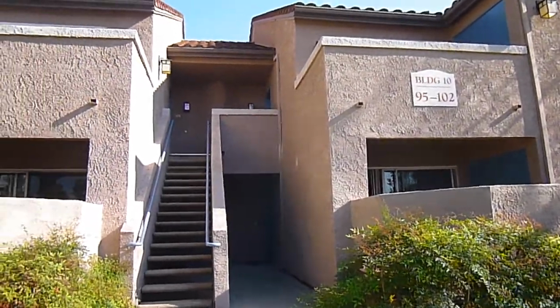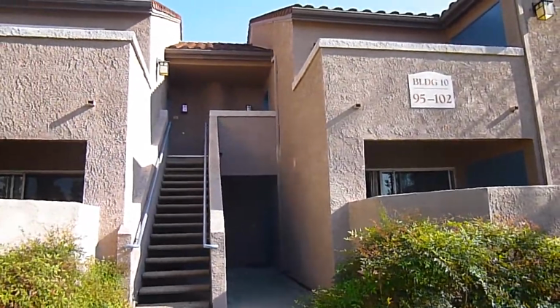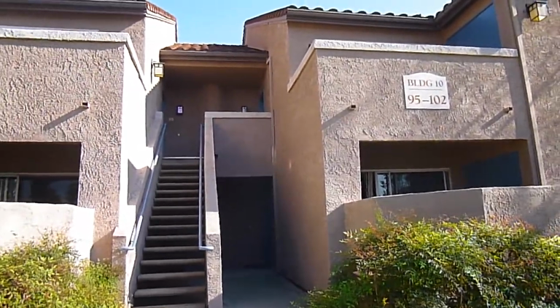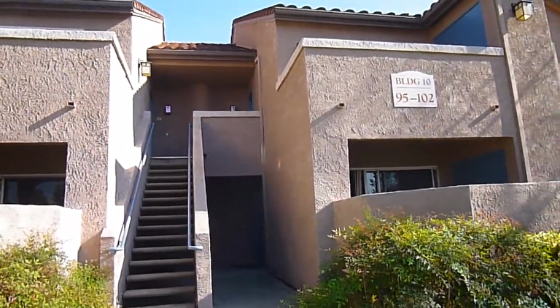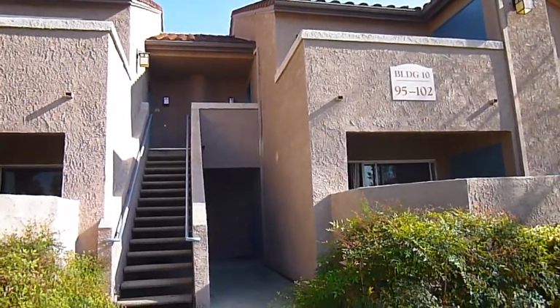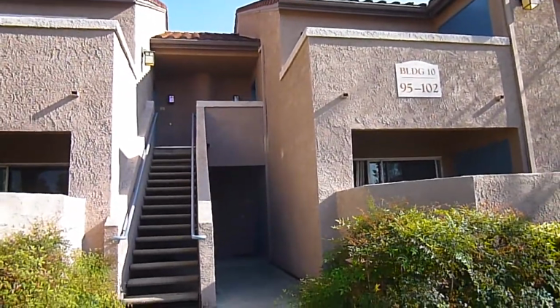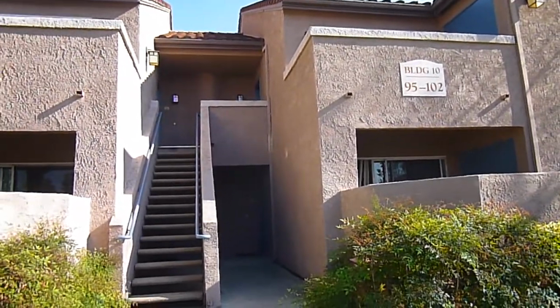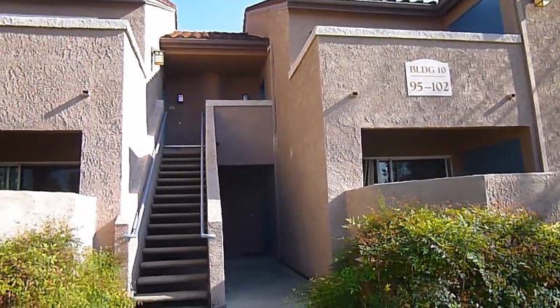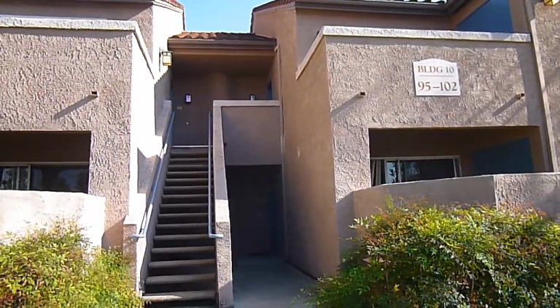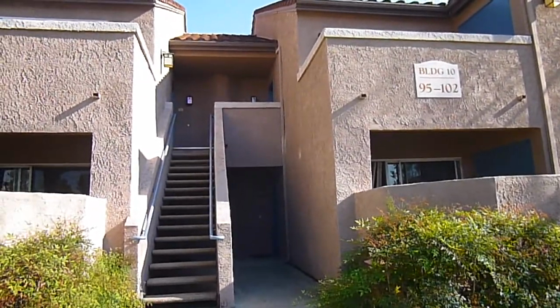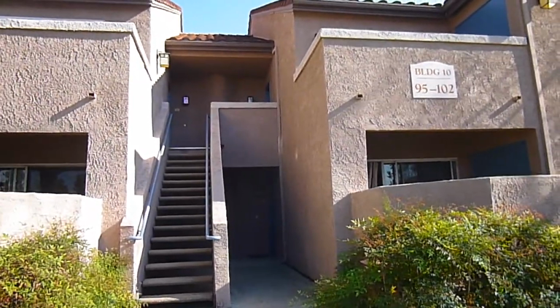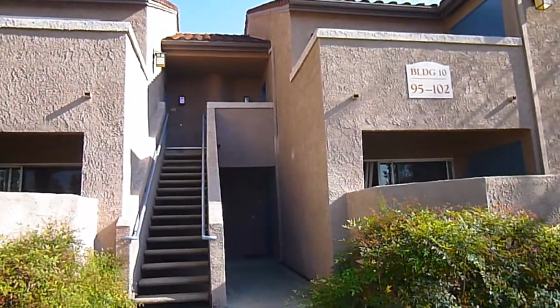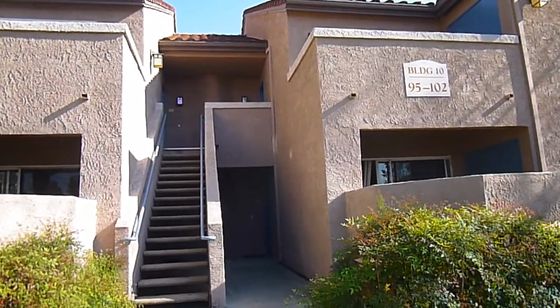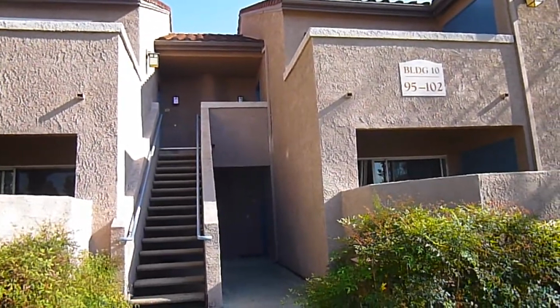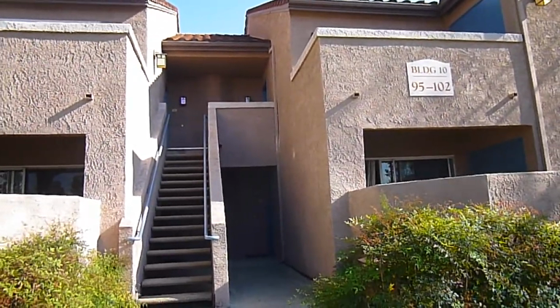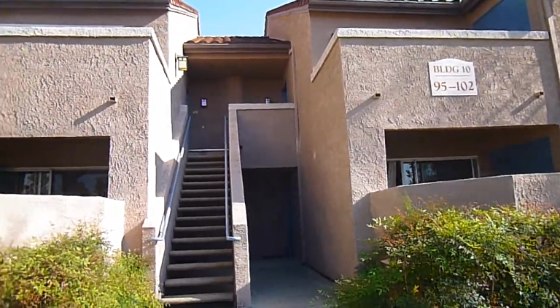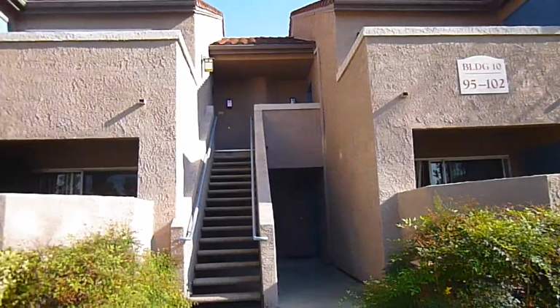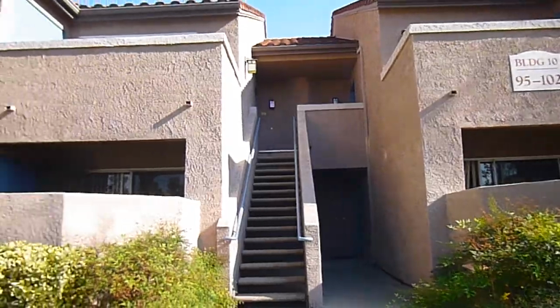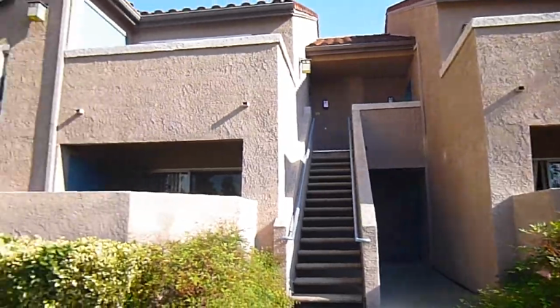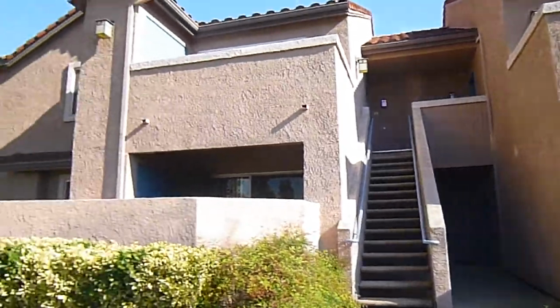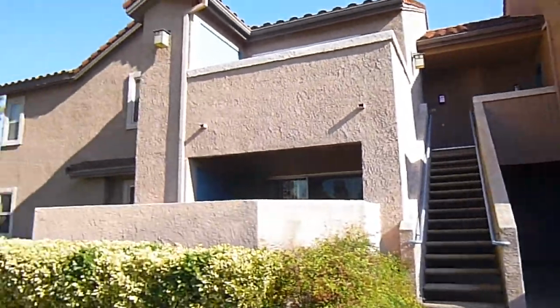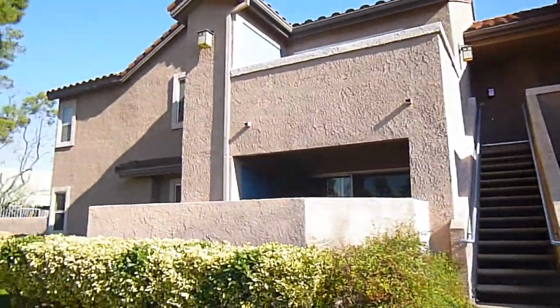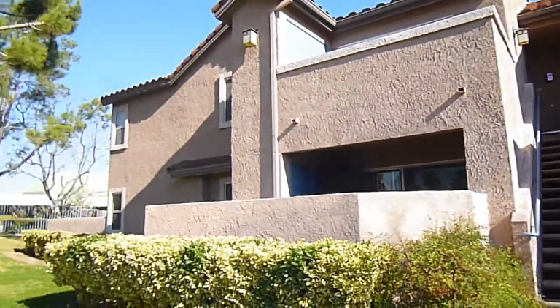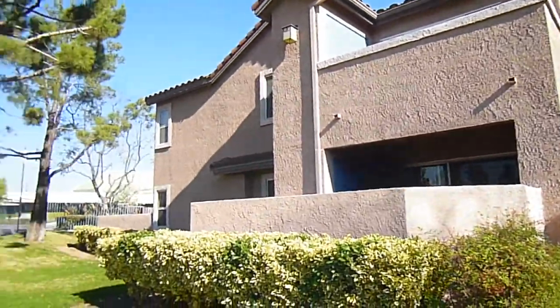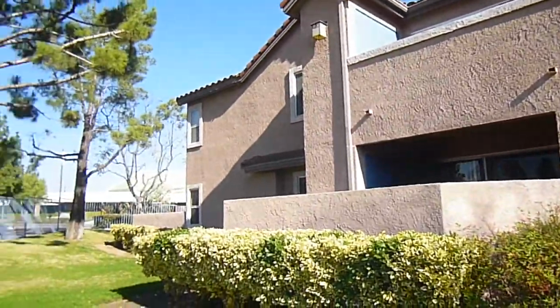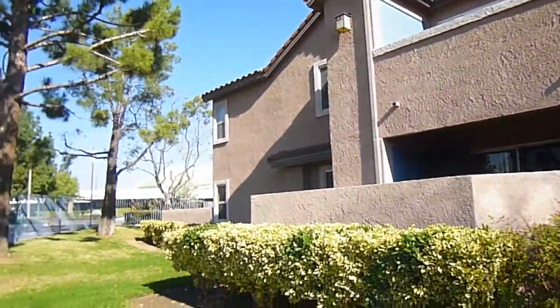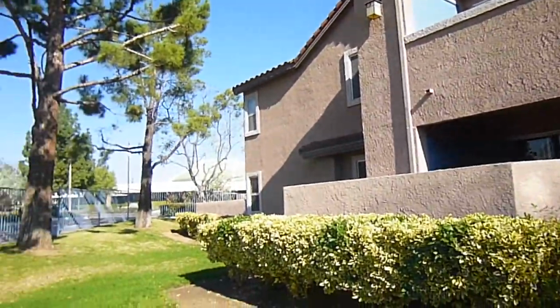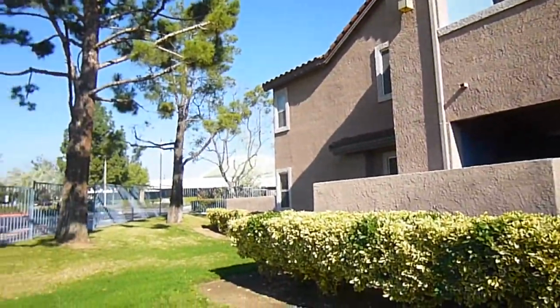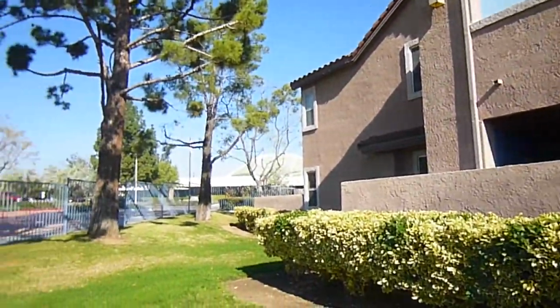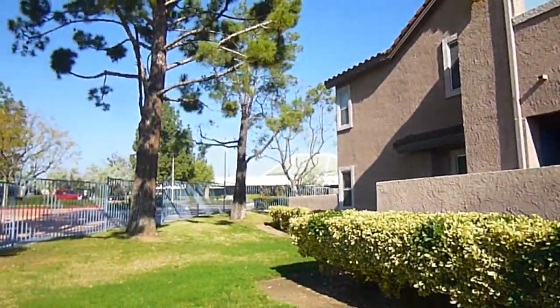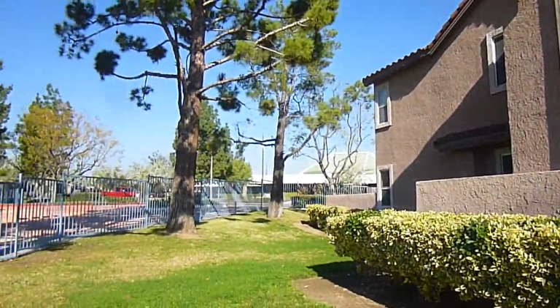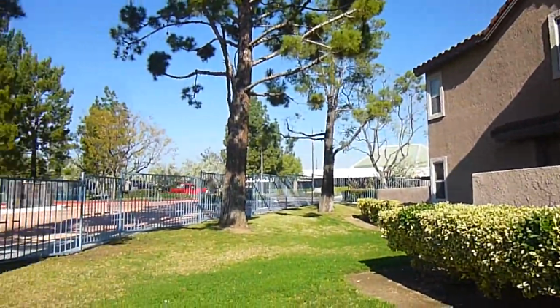This is a standard sale. It's just hit the market. List price is $115,000. Let me give you a little look around from the front of the unit.